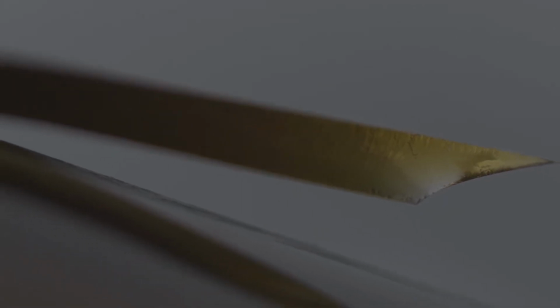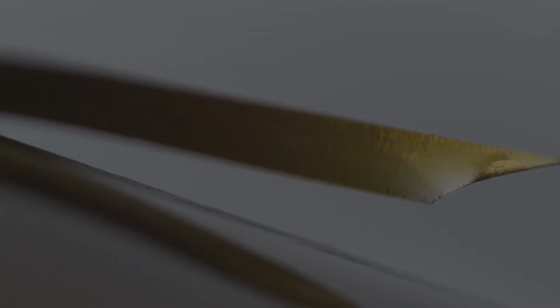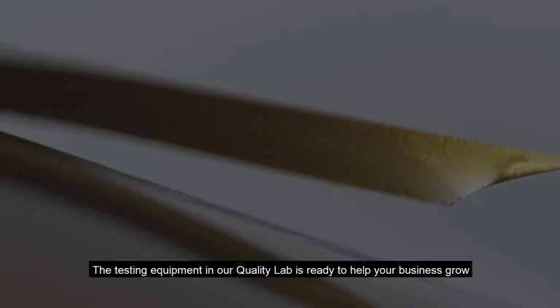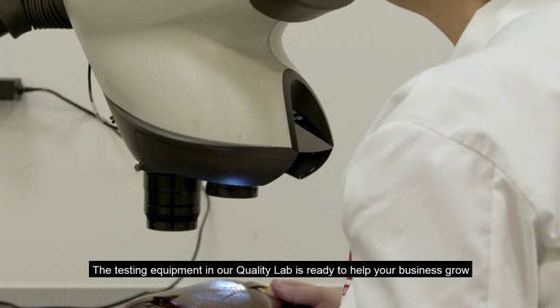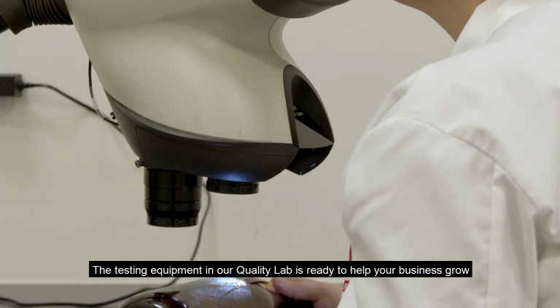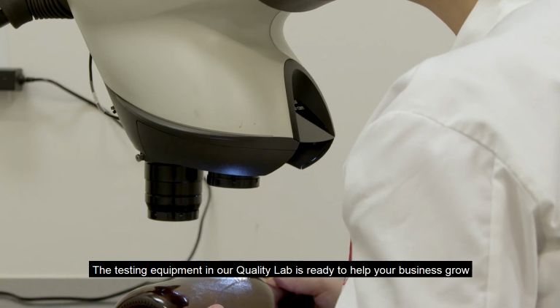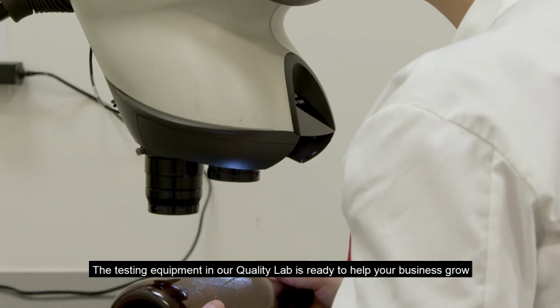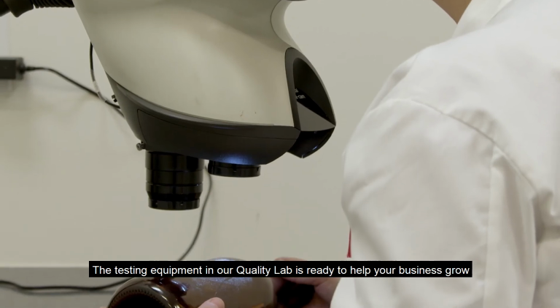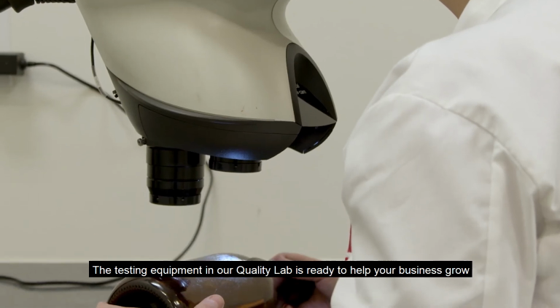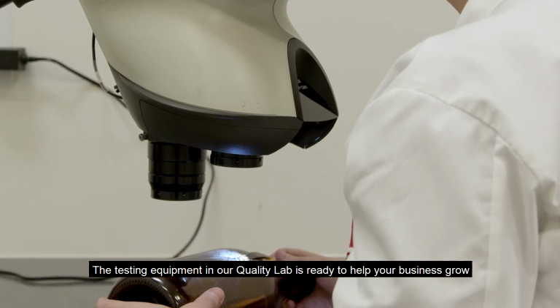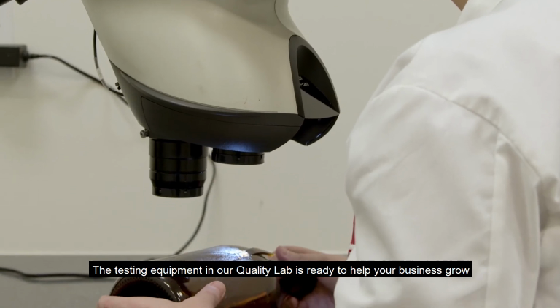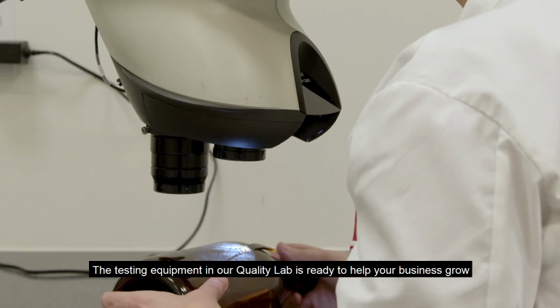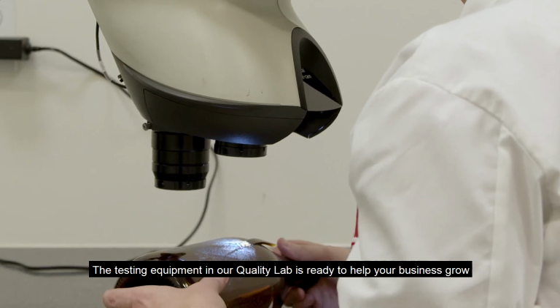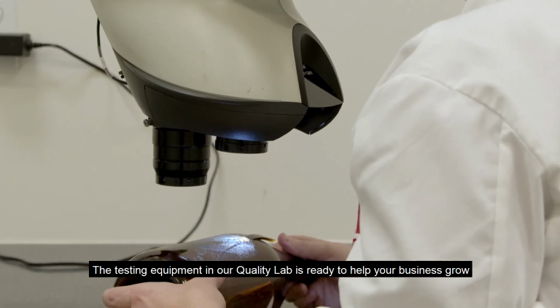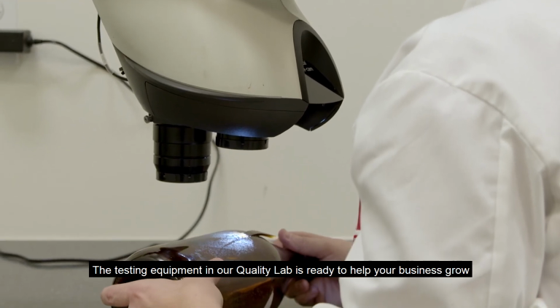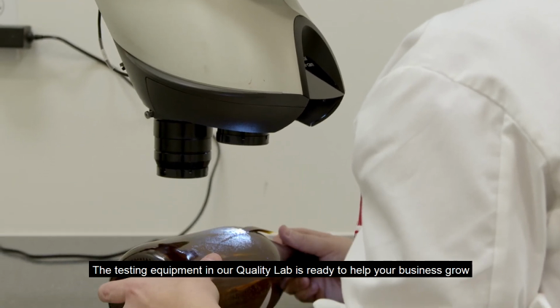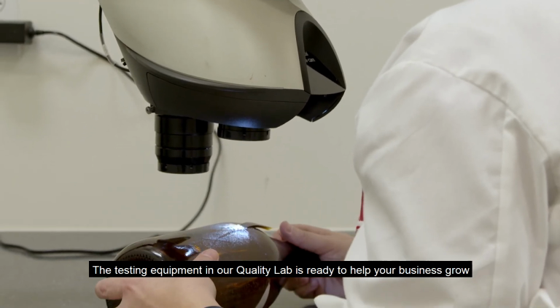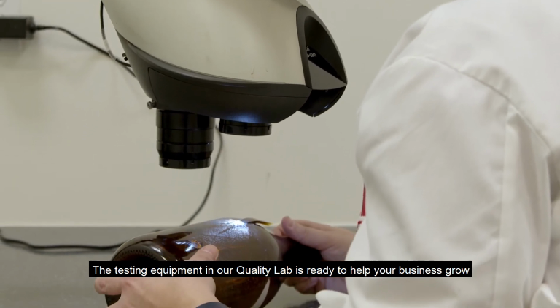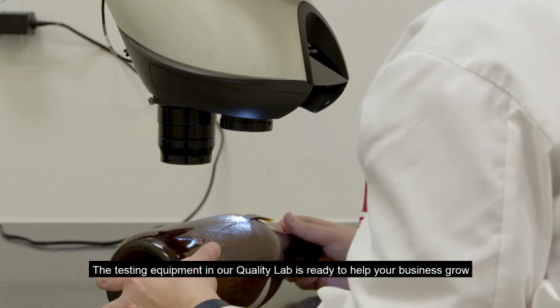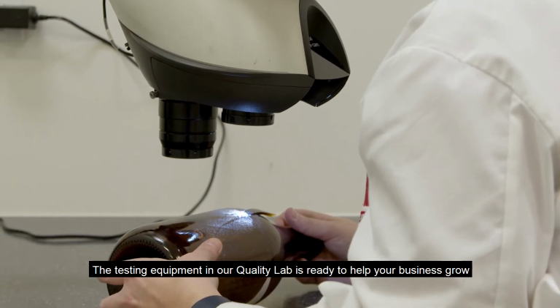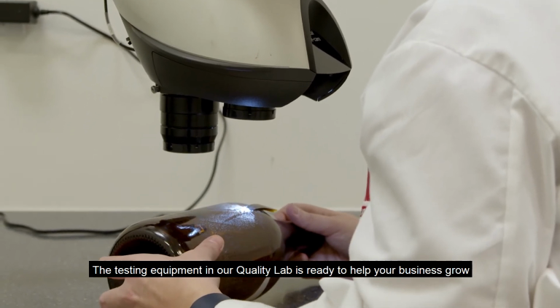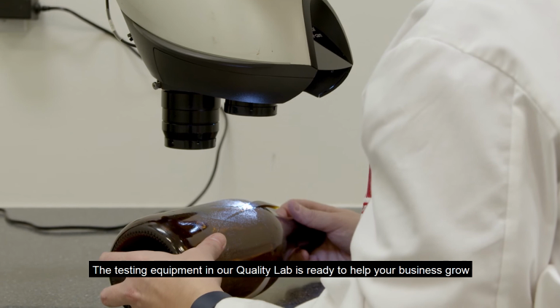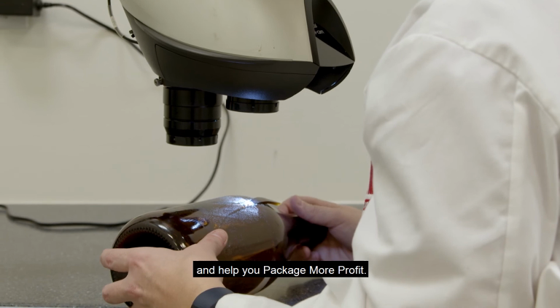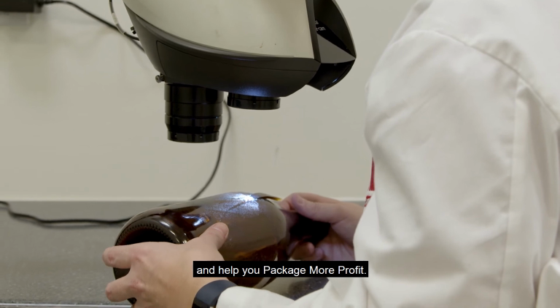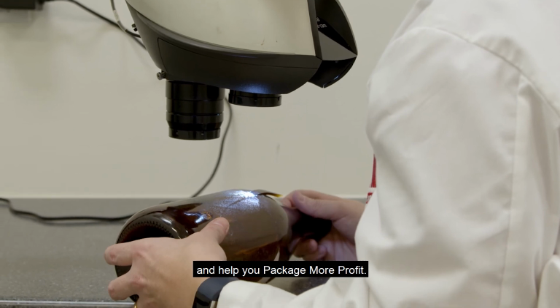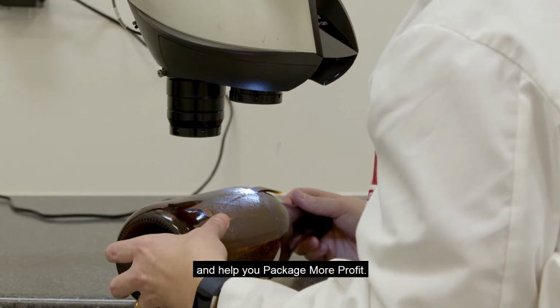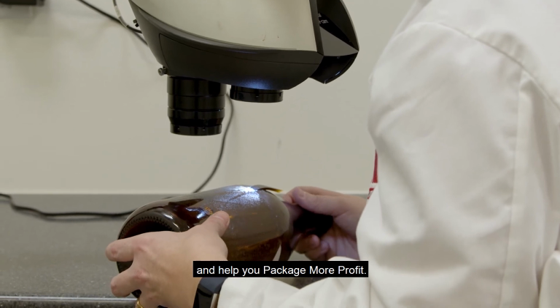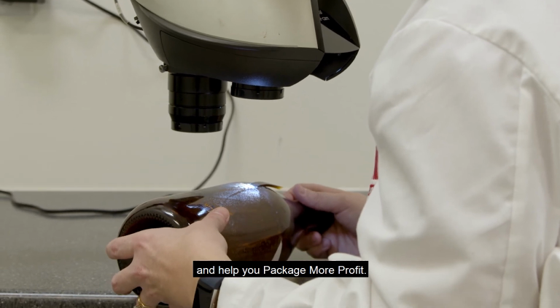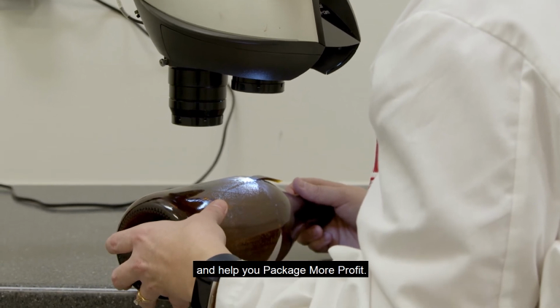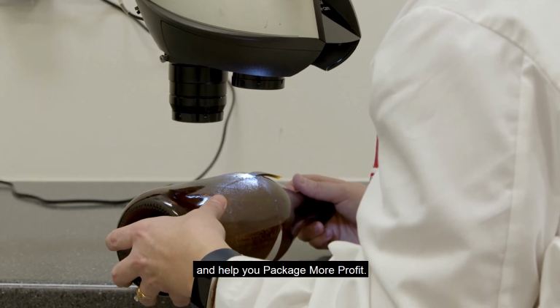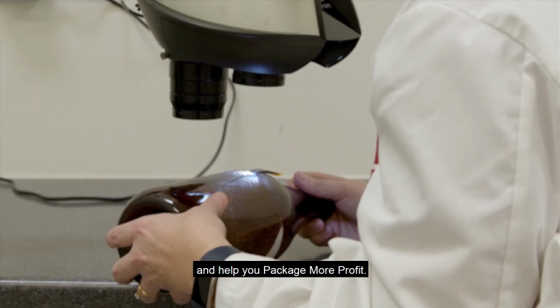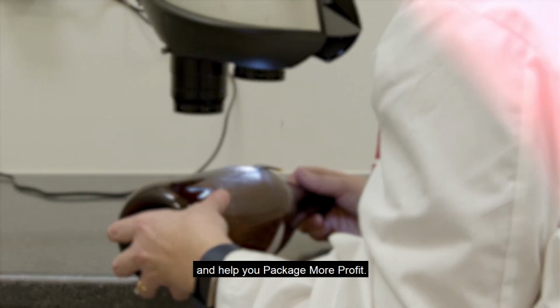The testing equipment in our quality lab is ready to help your business grow and to help you package more profit.